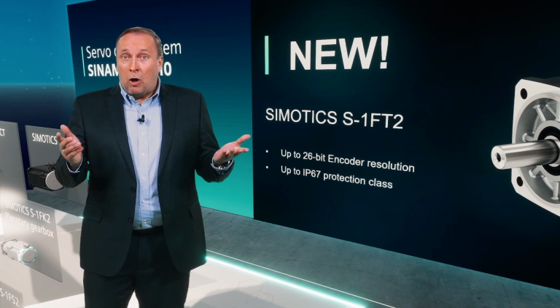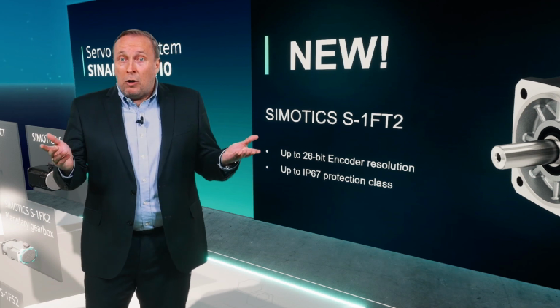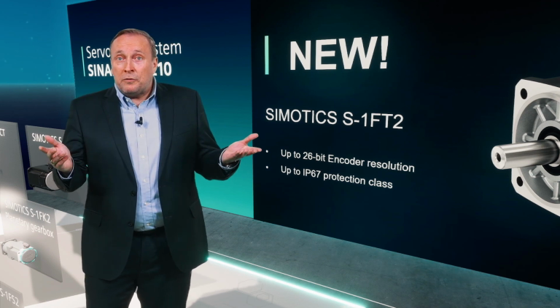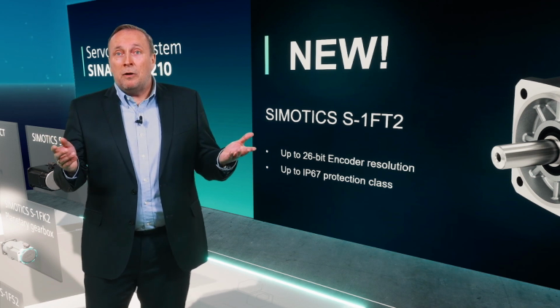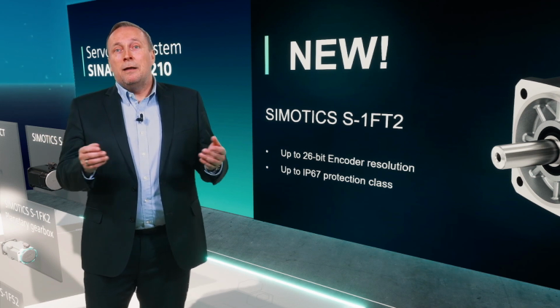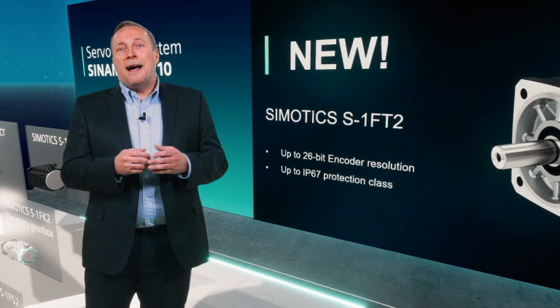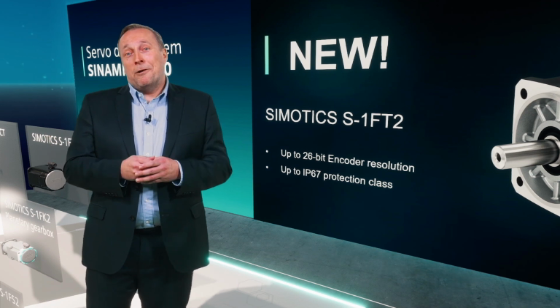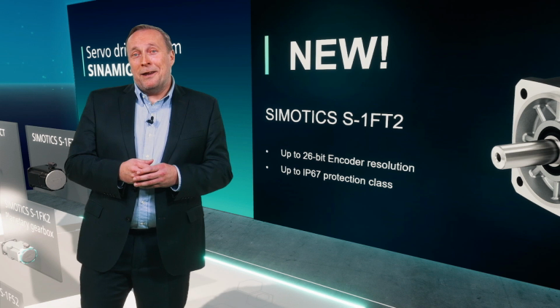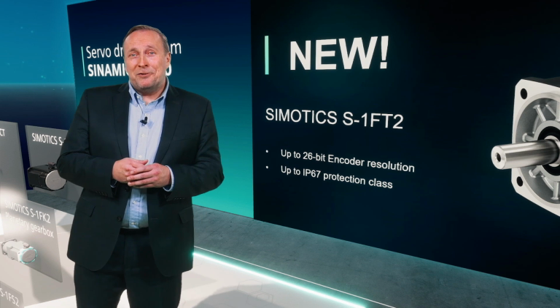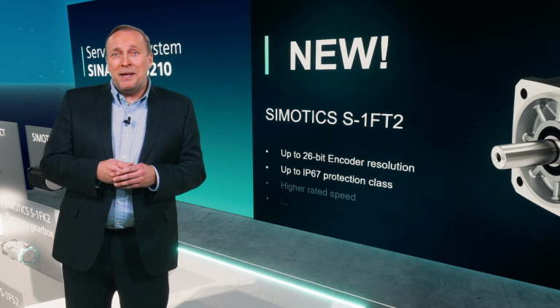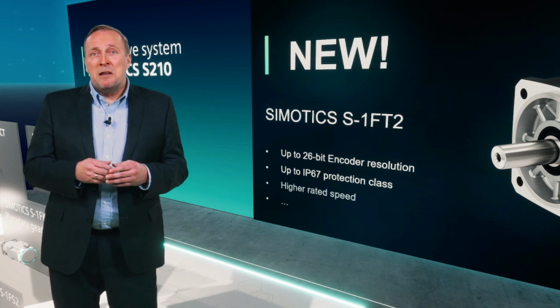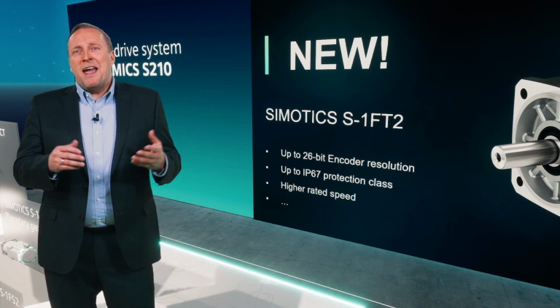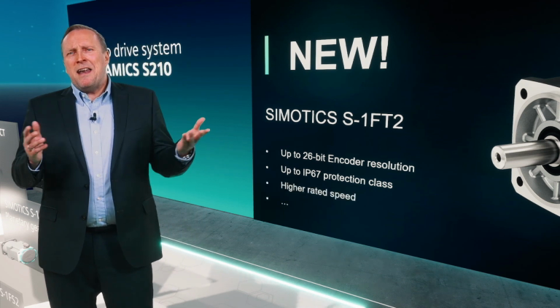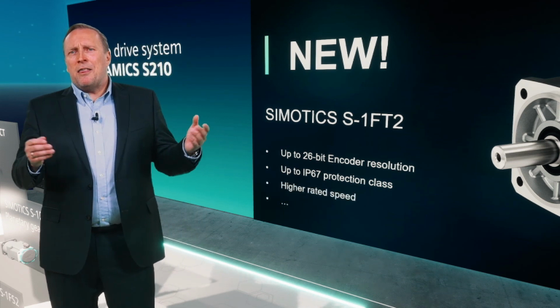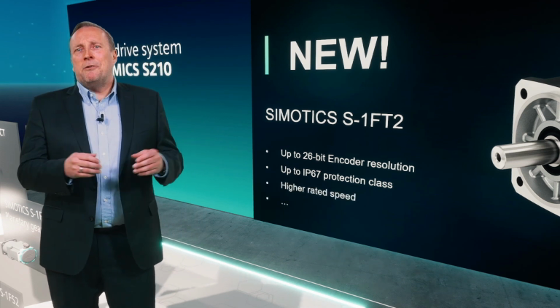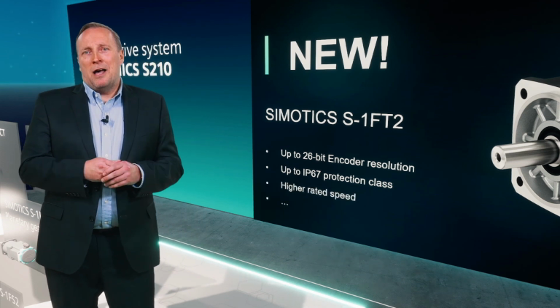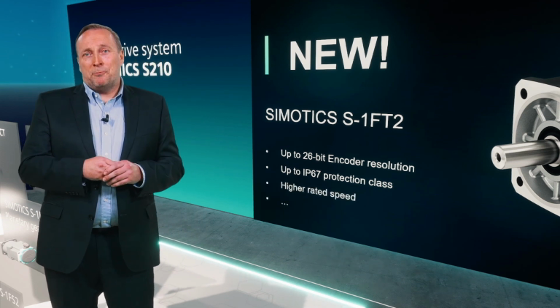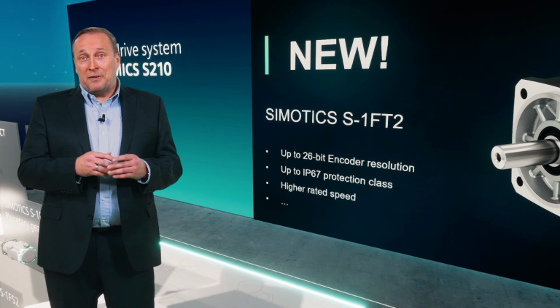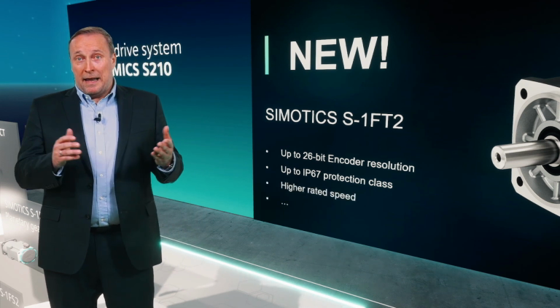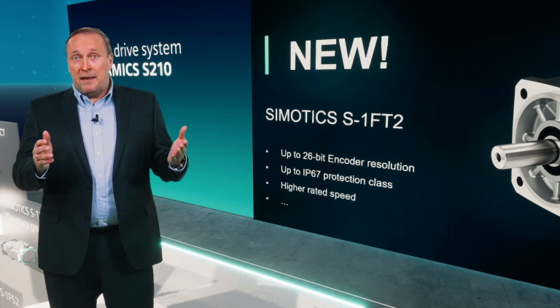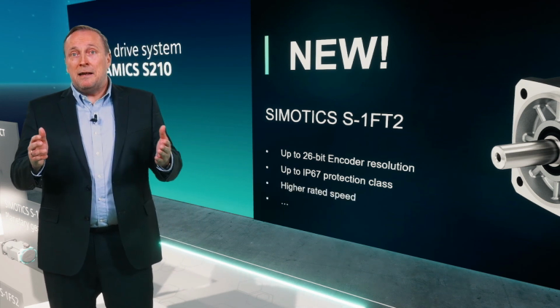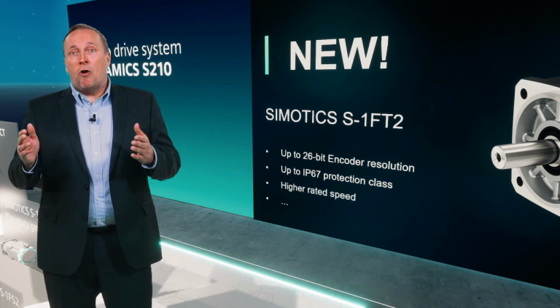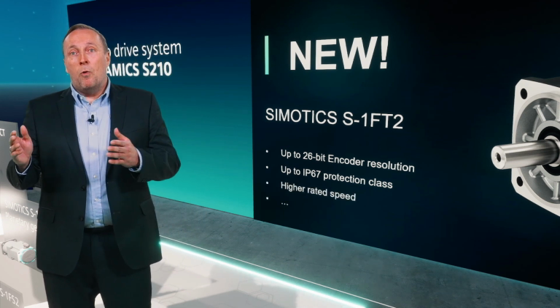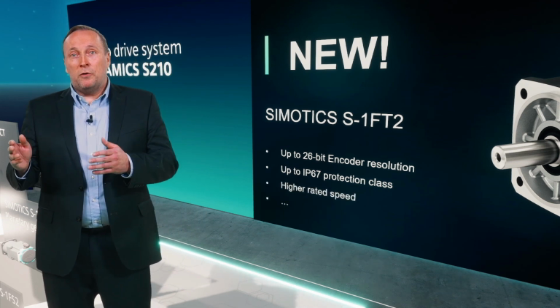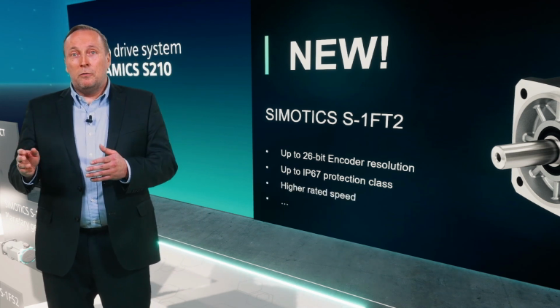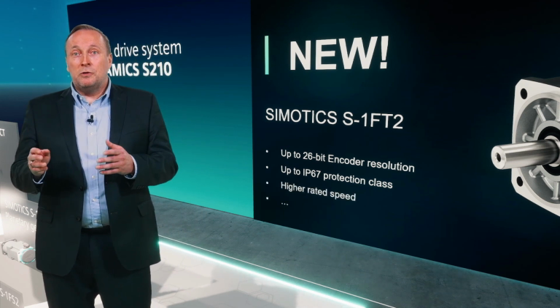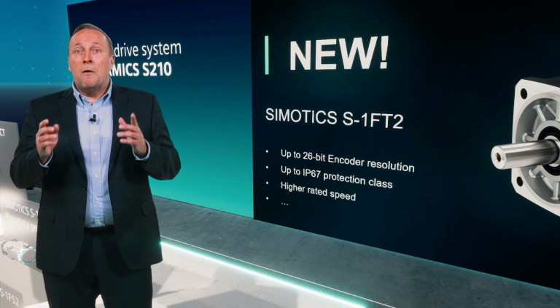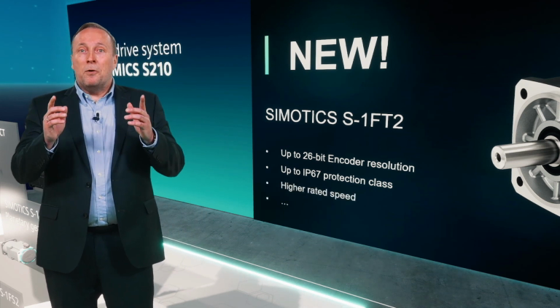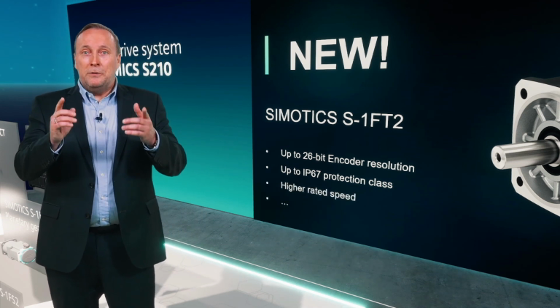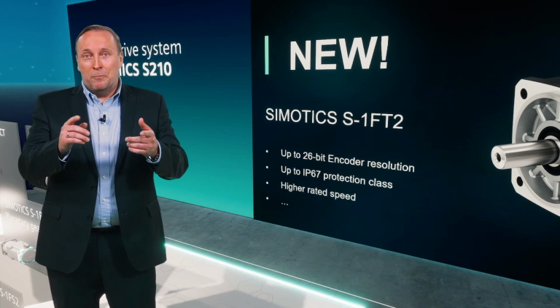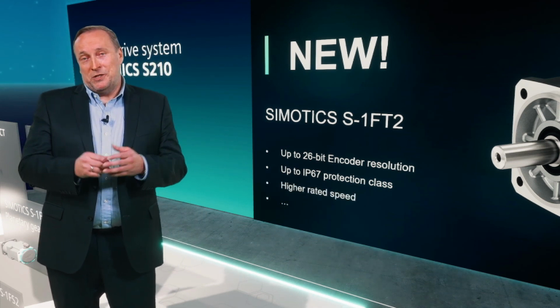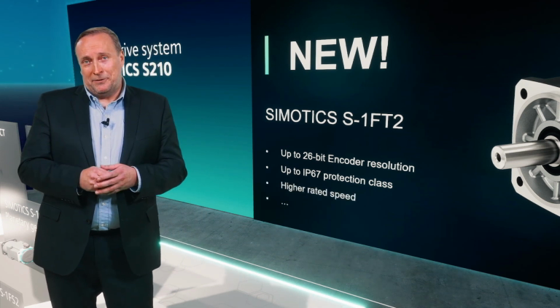Also, higher rated speed and other different options are enhancing our motor solution for your machines.